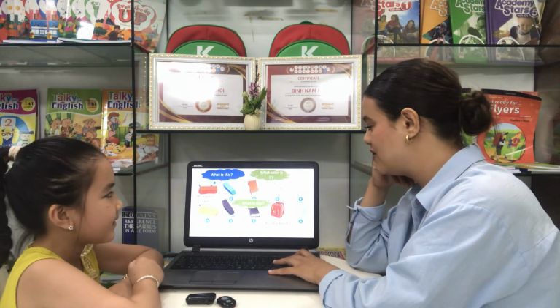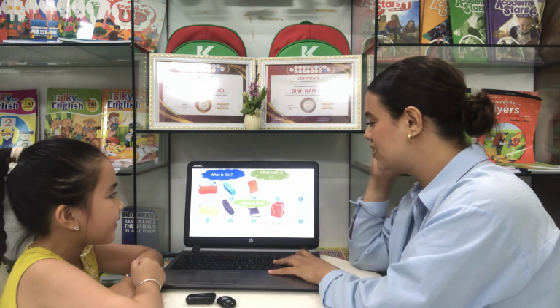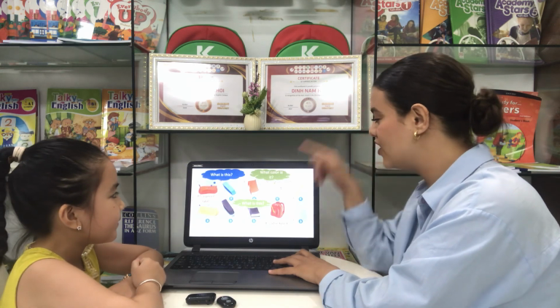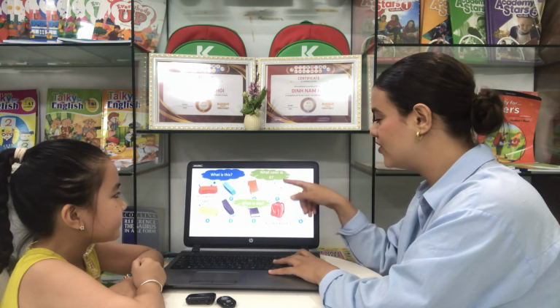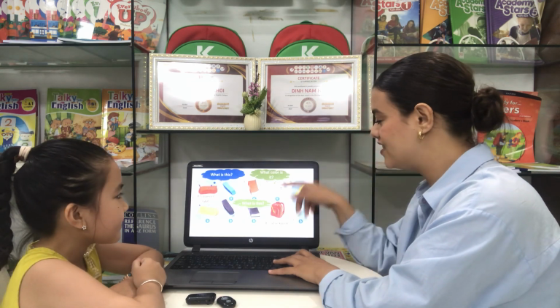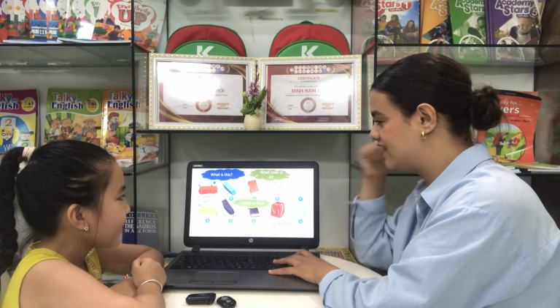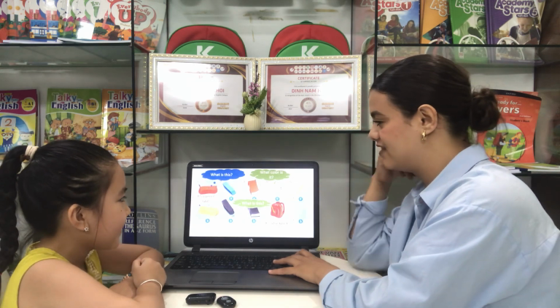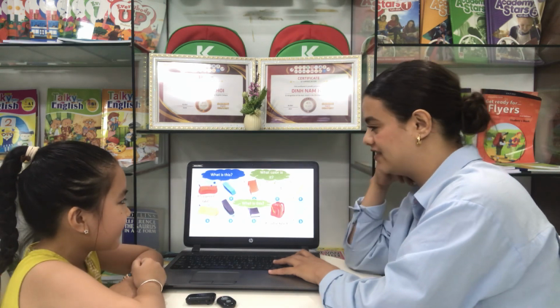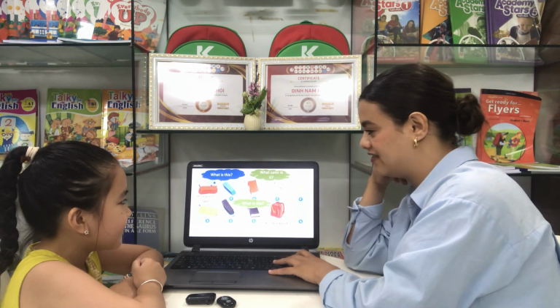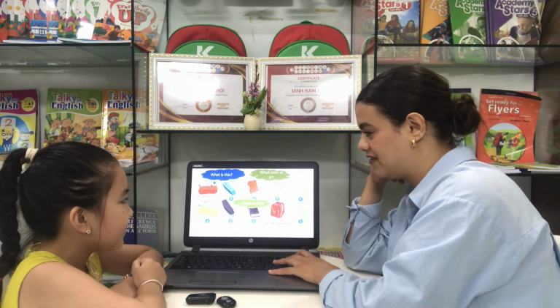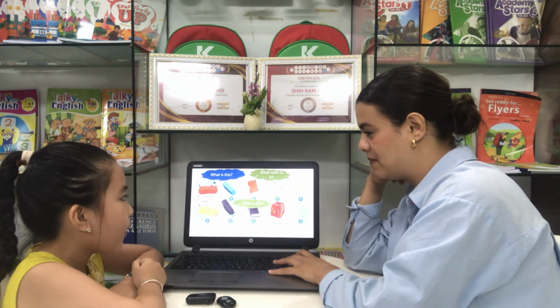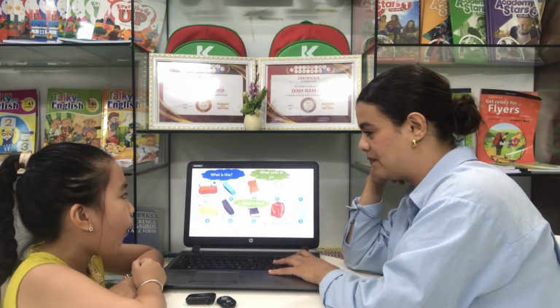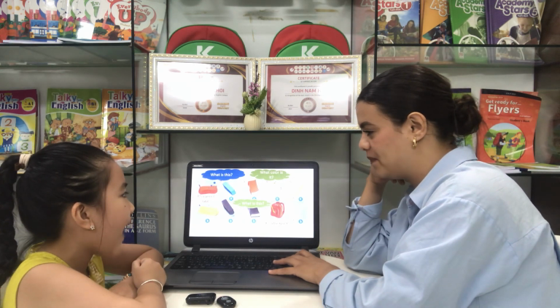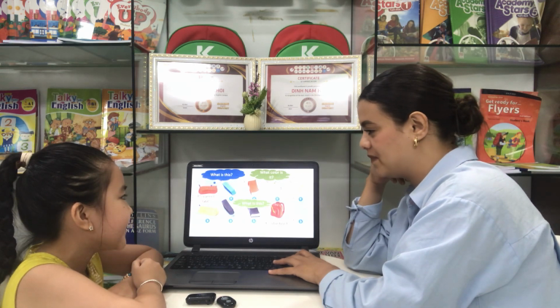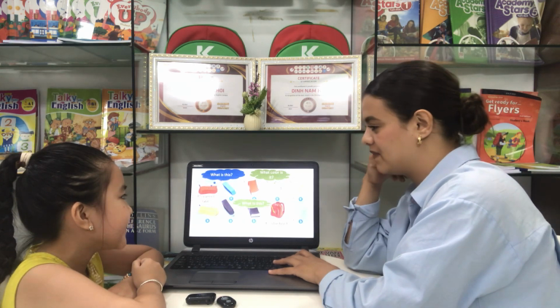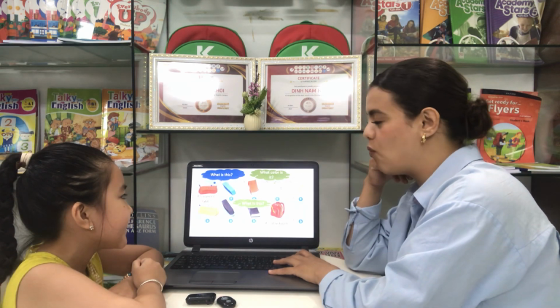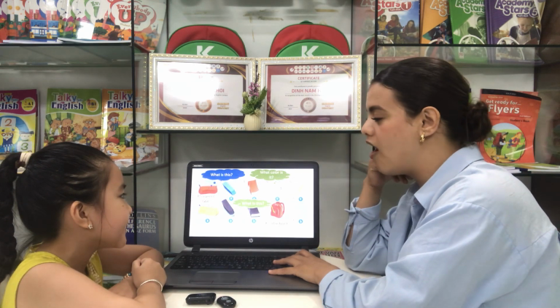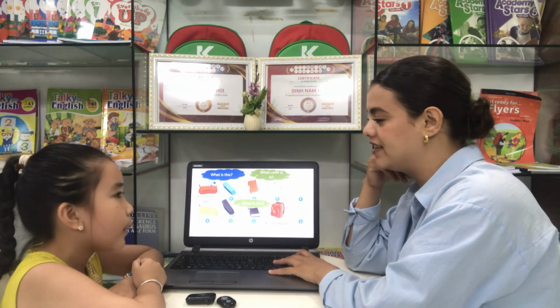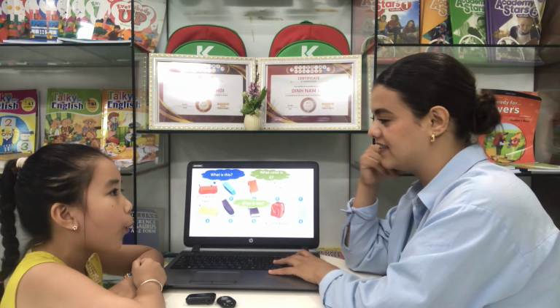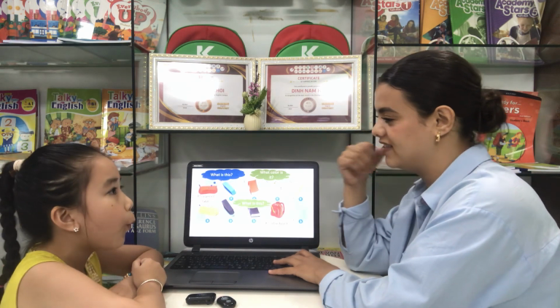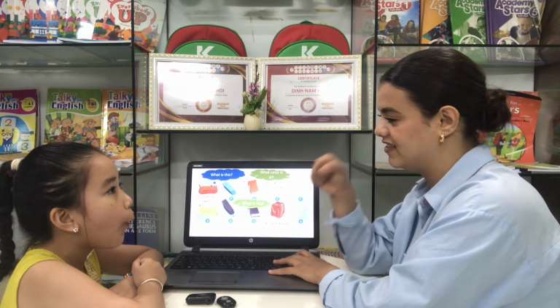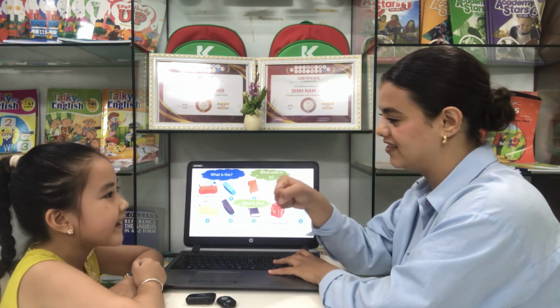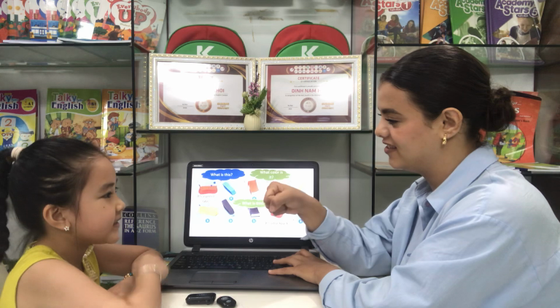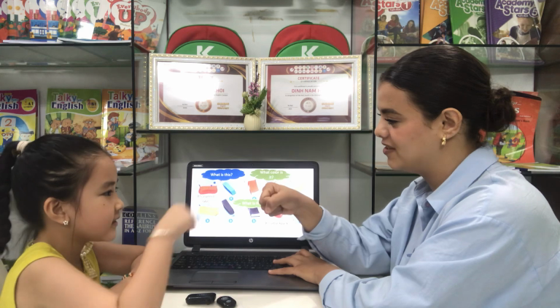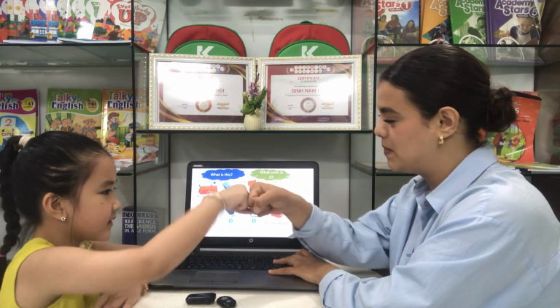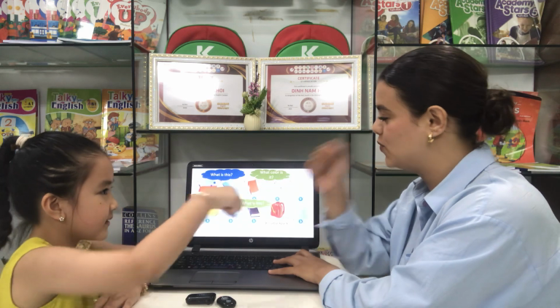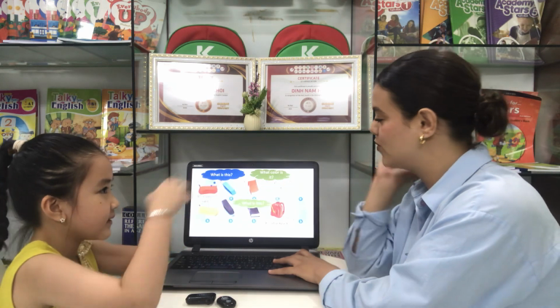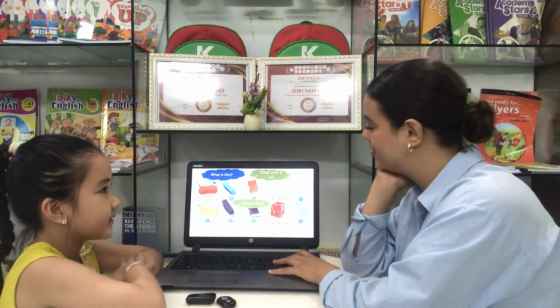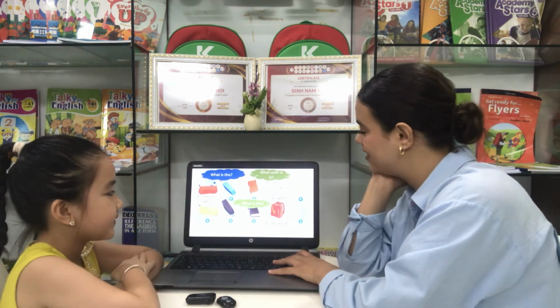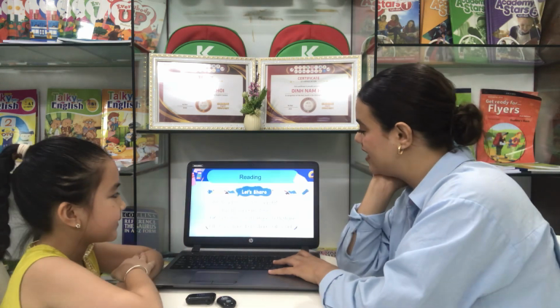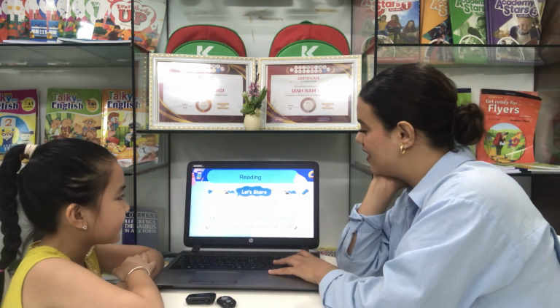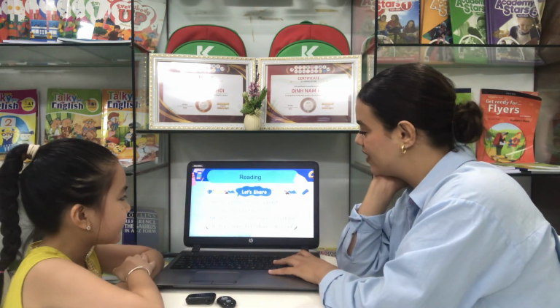What color is this? It is white. White. Okay.